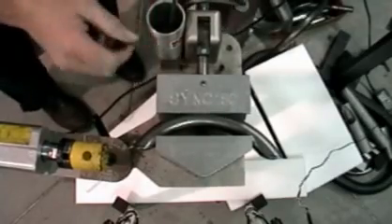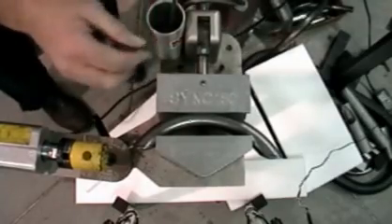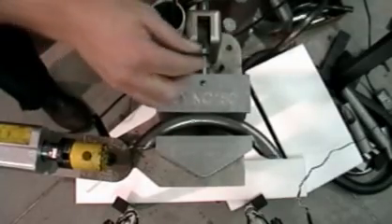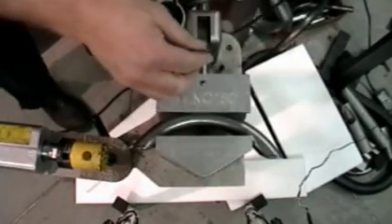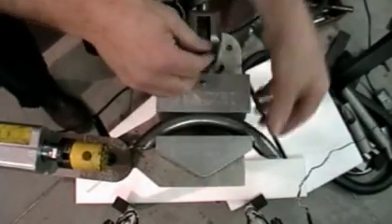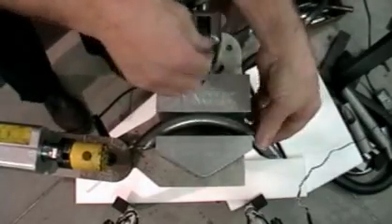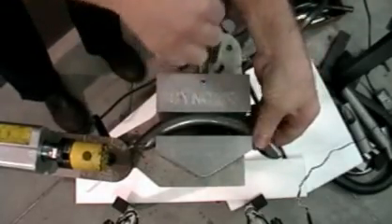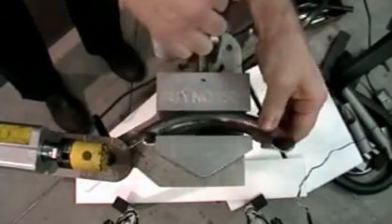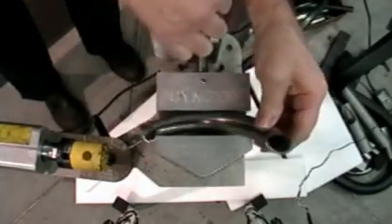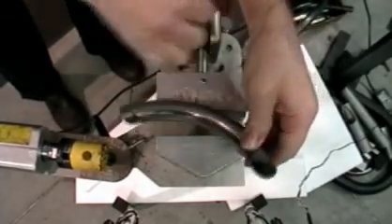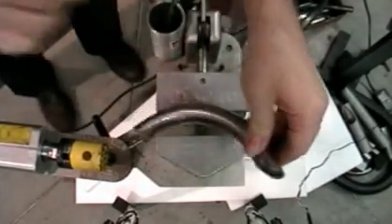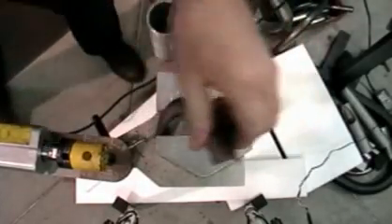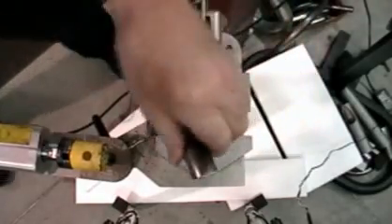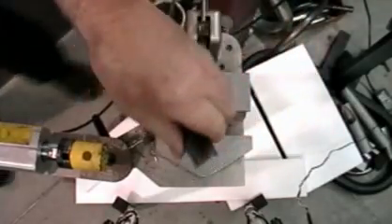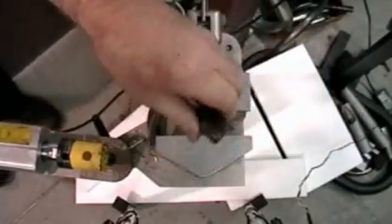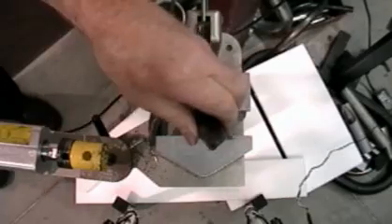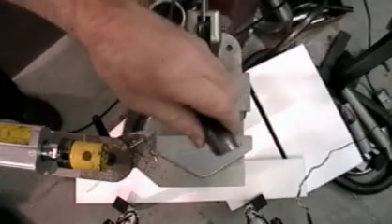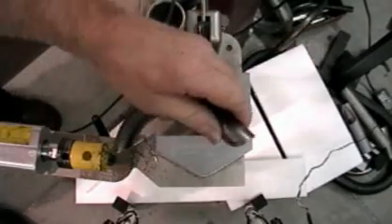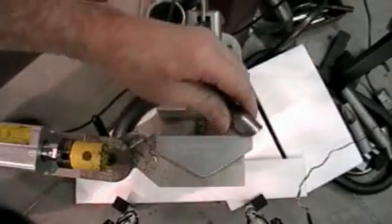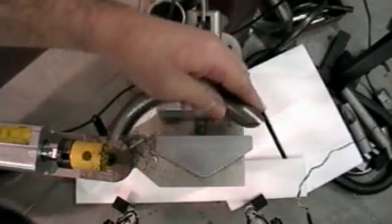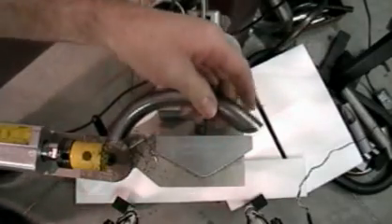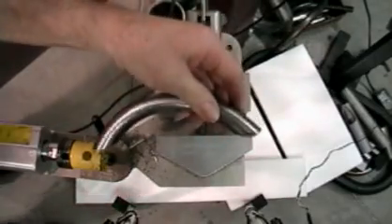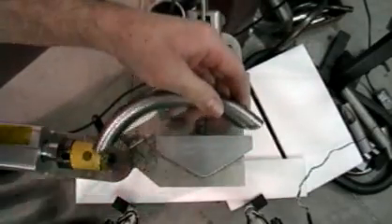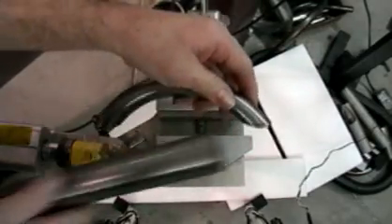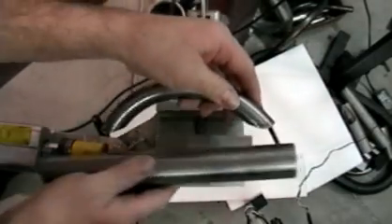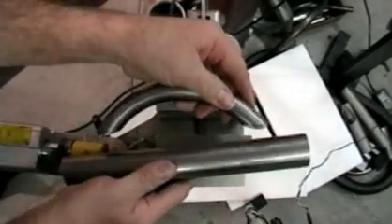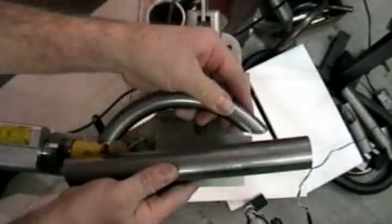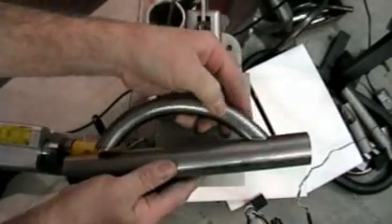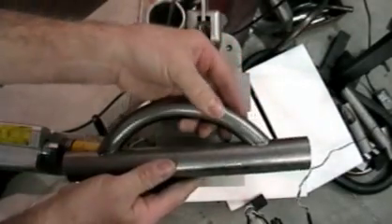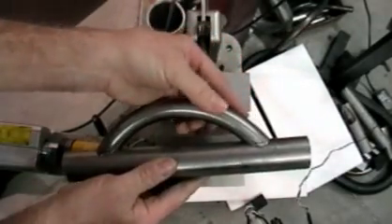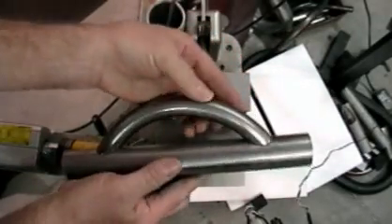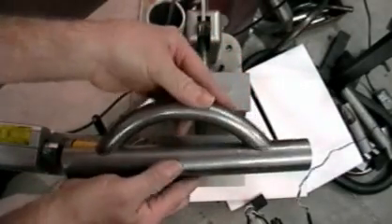The sink 180 wasn't necessarily designed to grip curved tubing, but for this type of project it does a pretty good job.